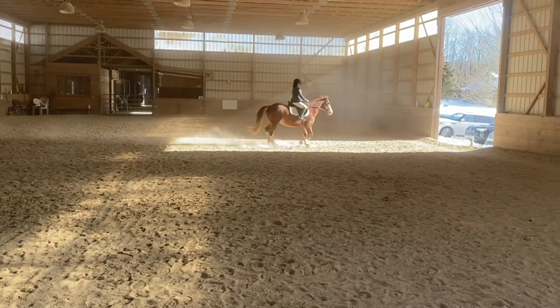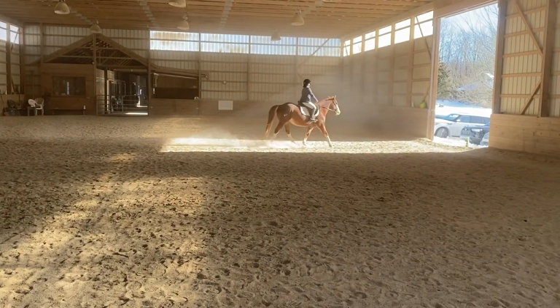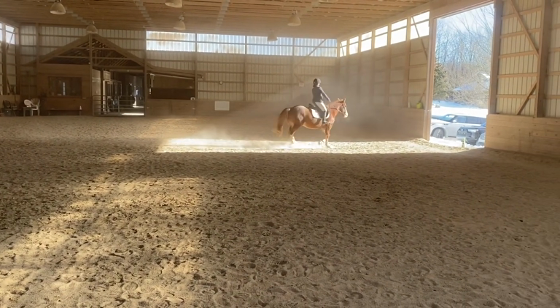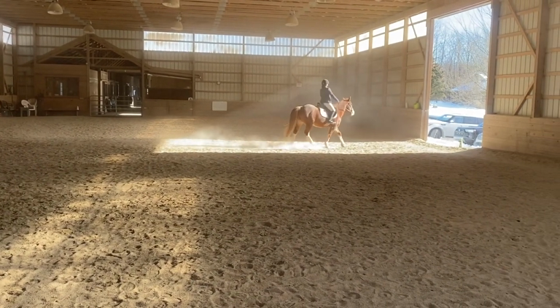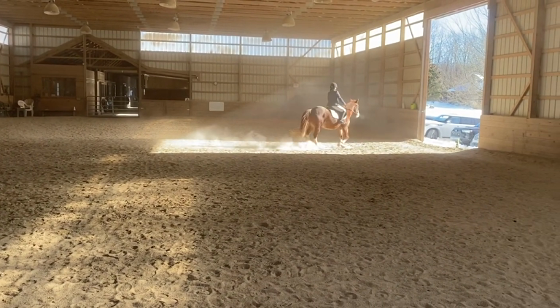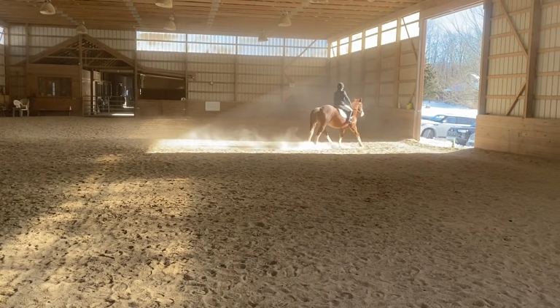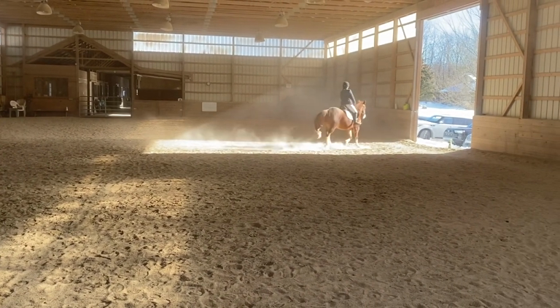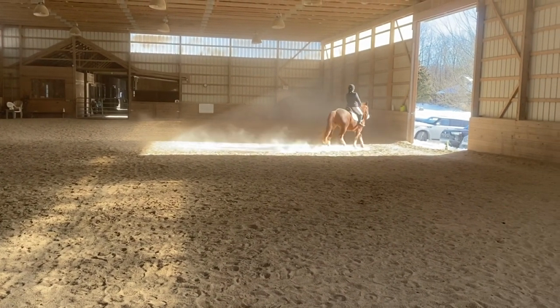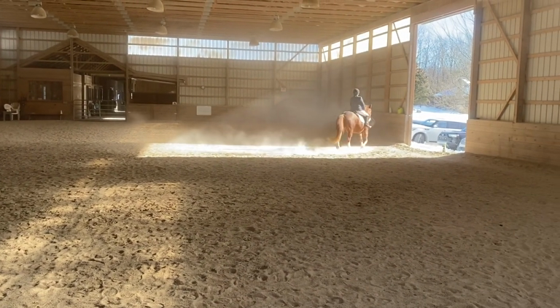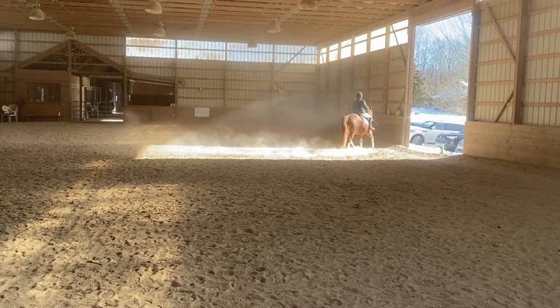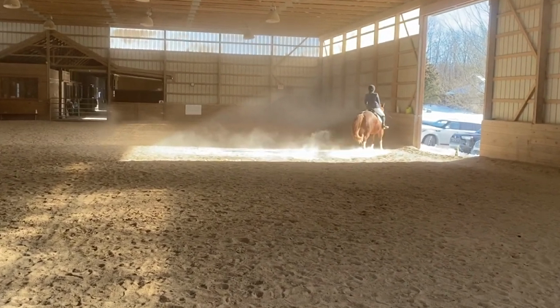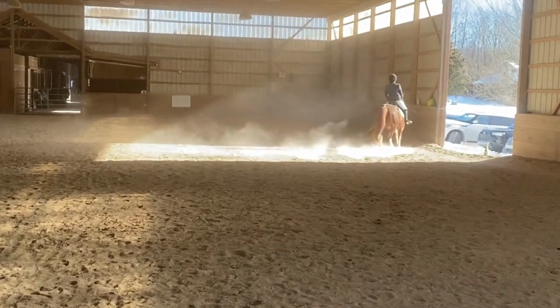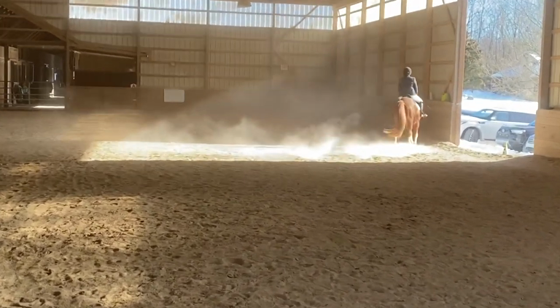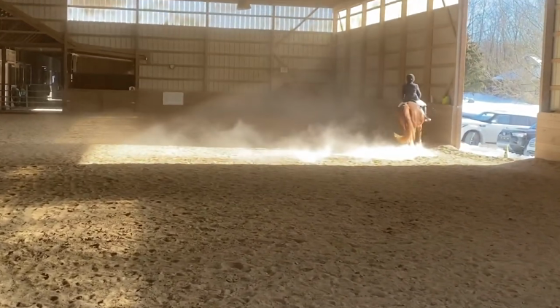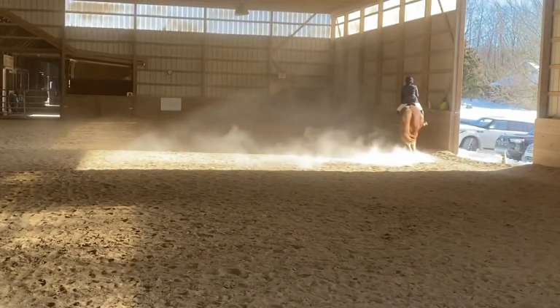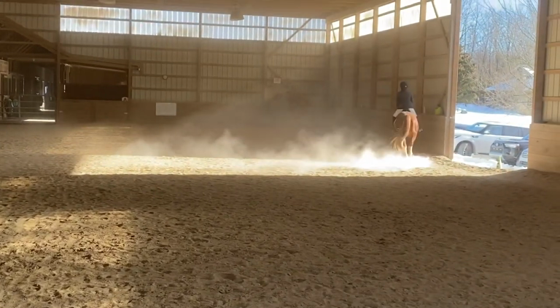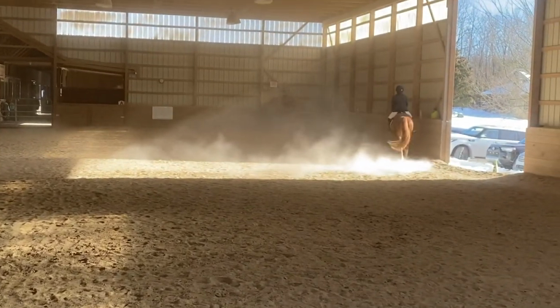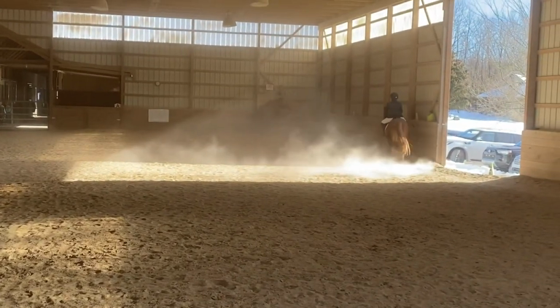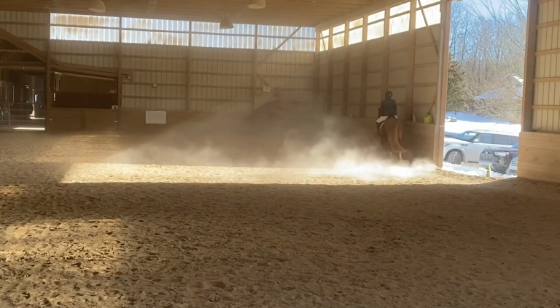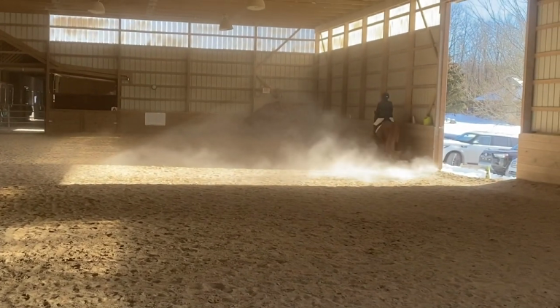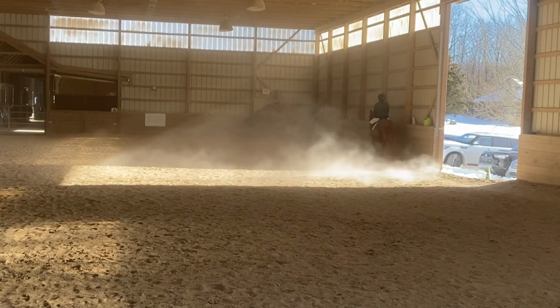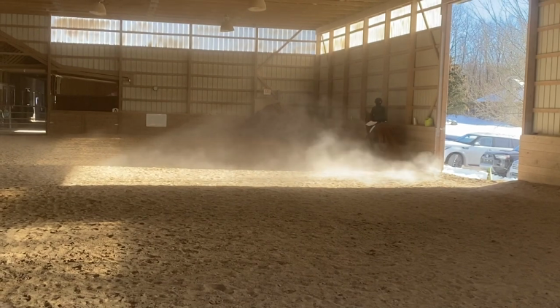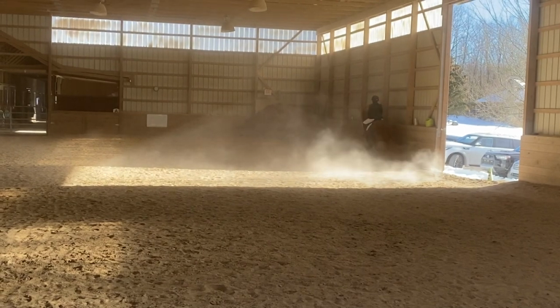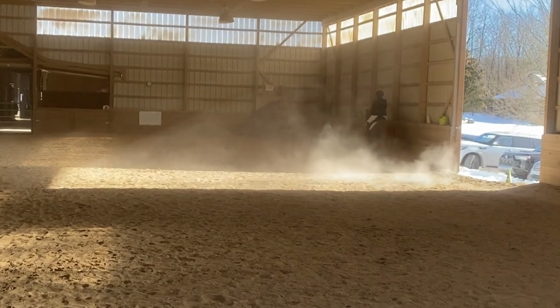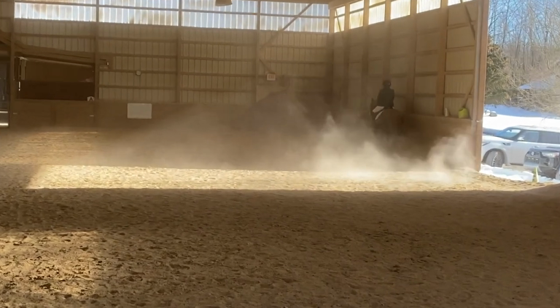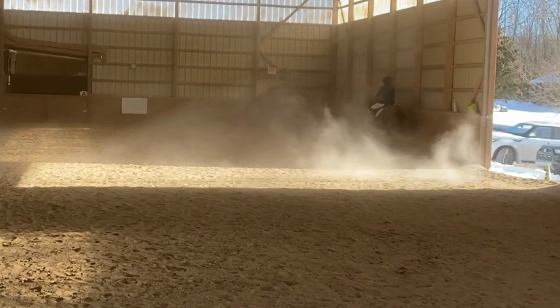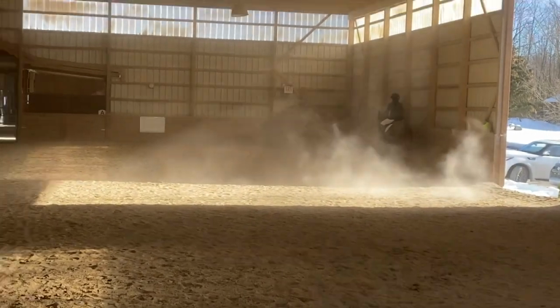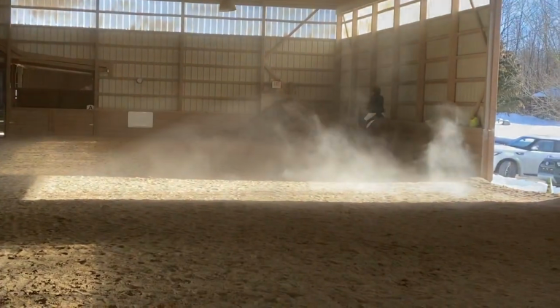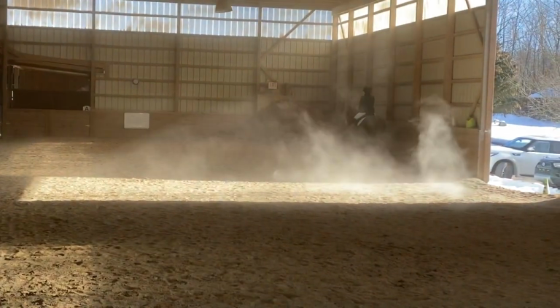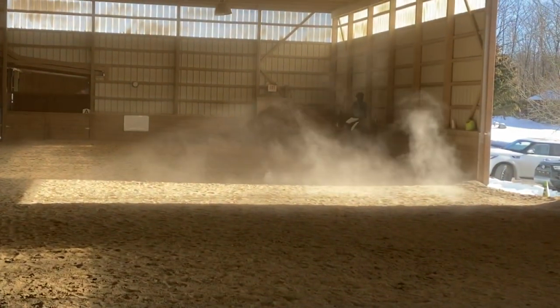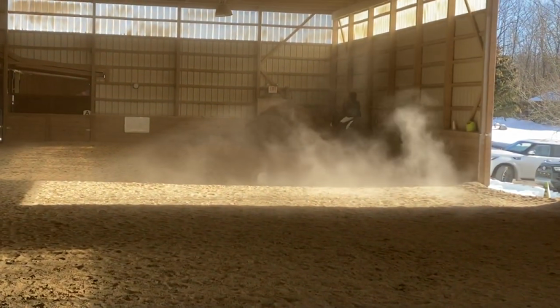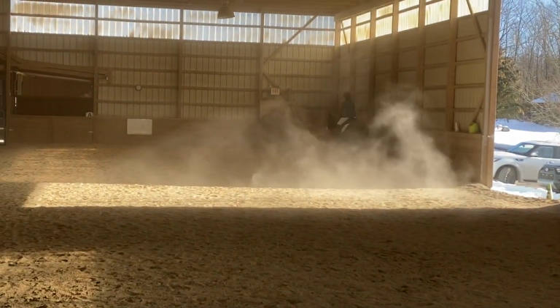E, K, A, working trot. At A, transition to walk.